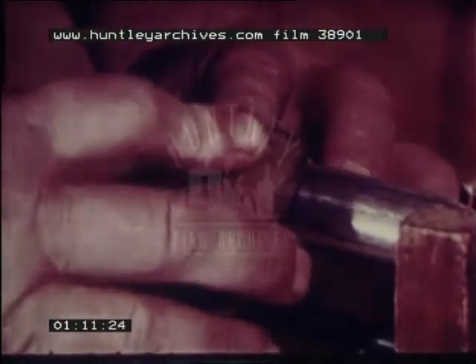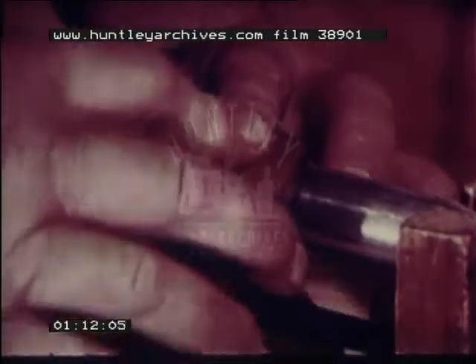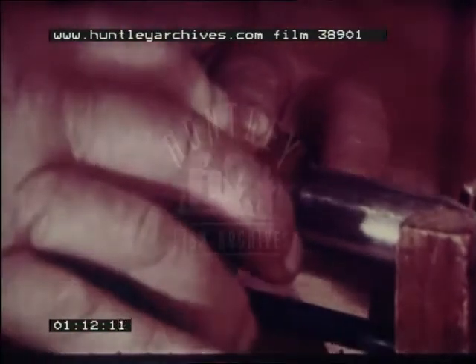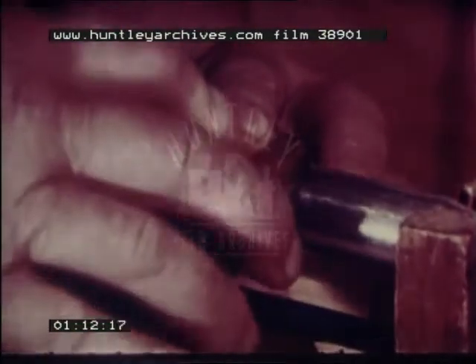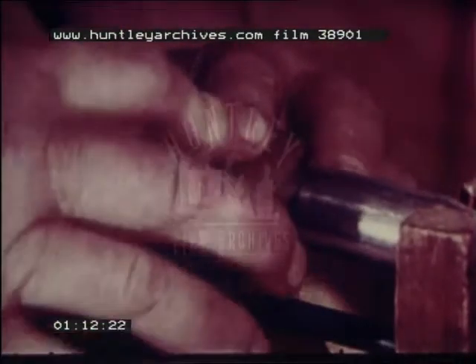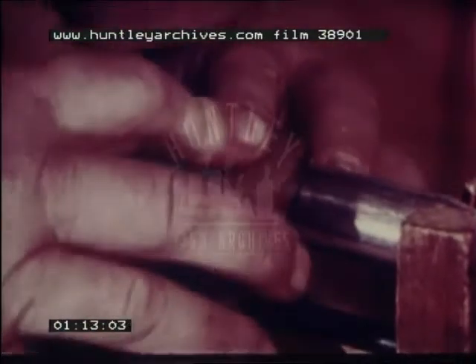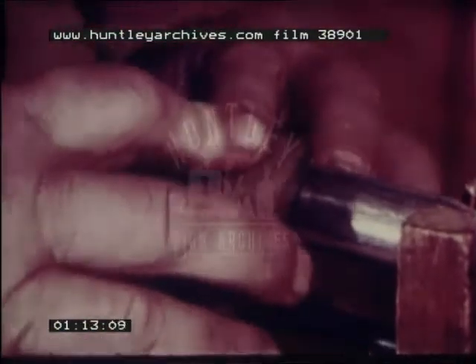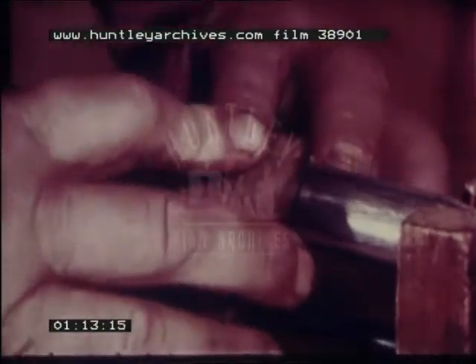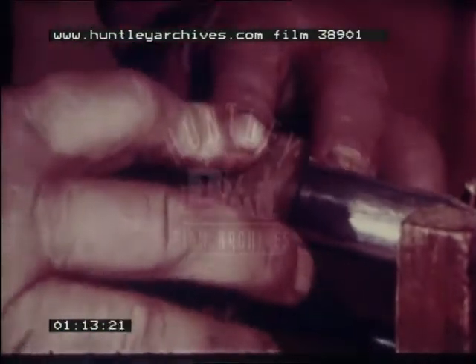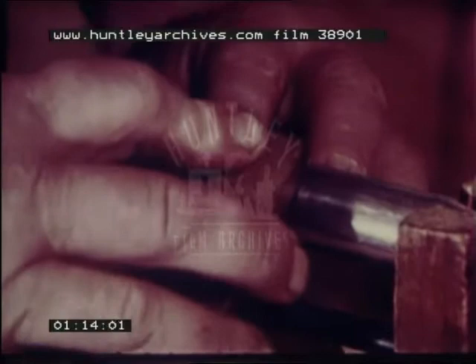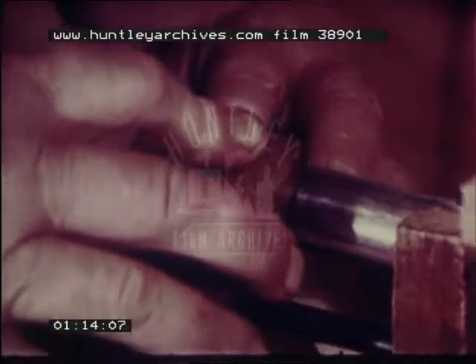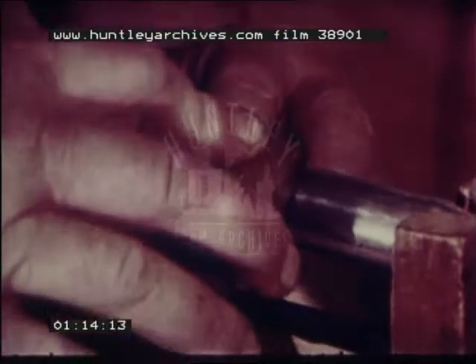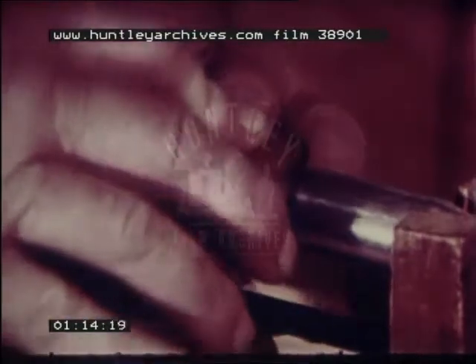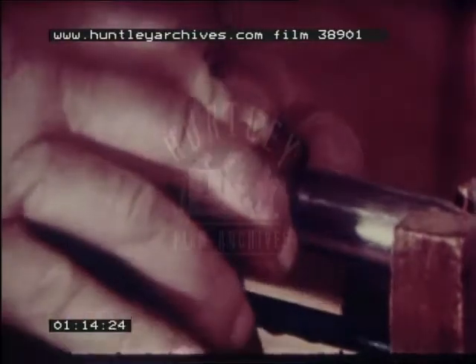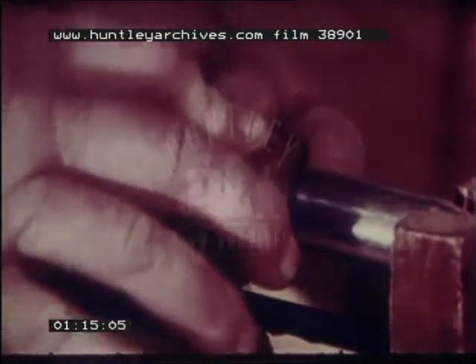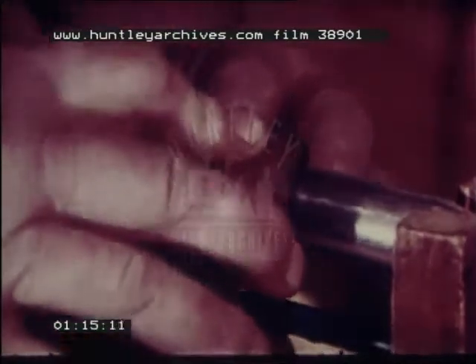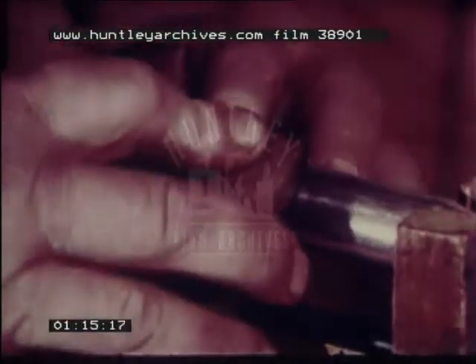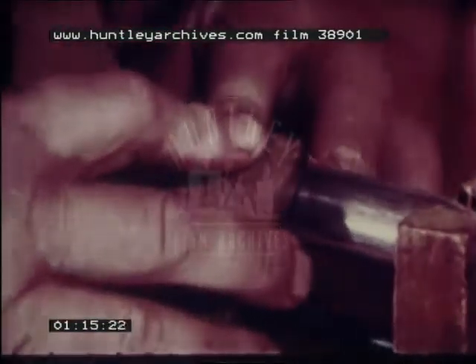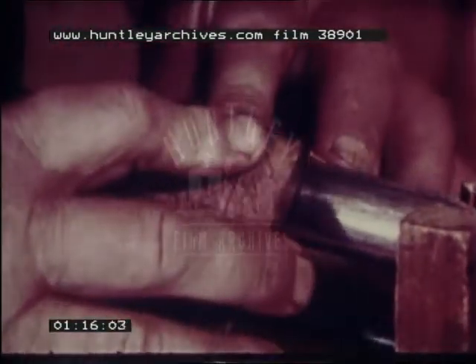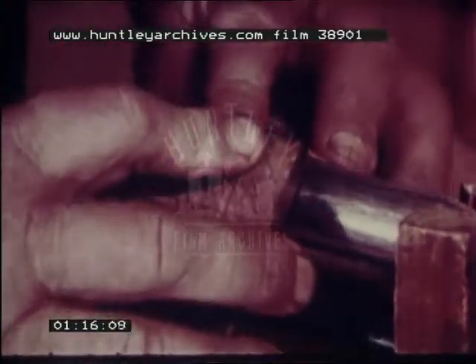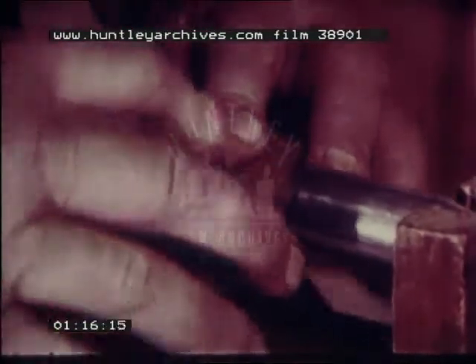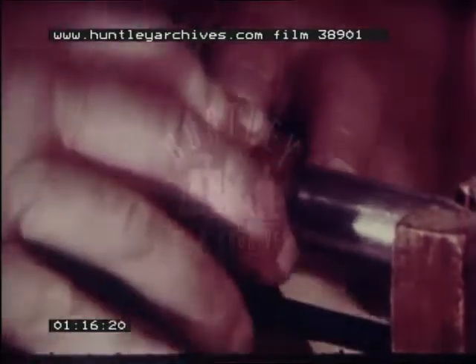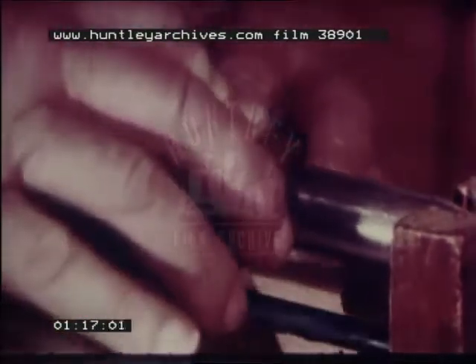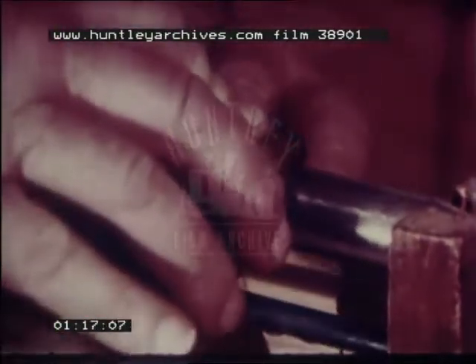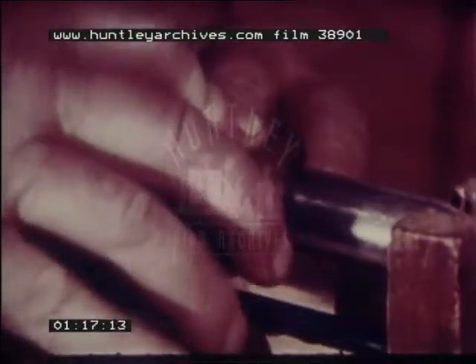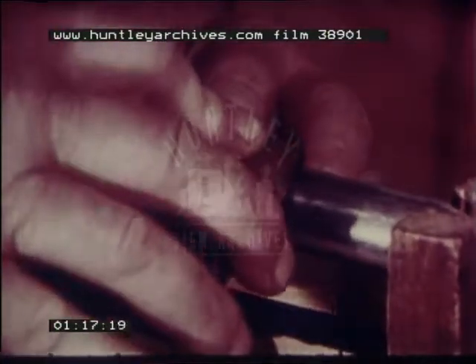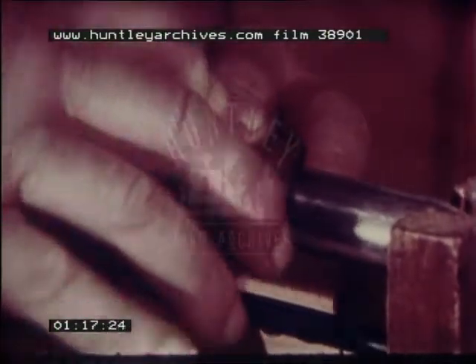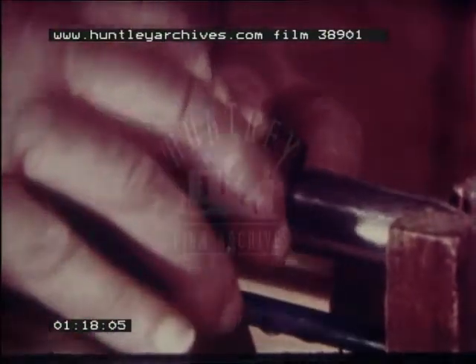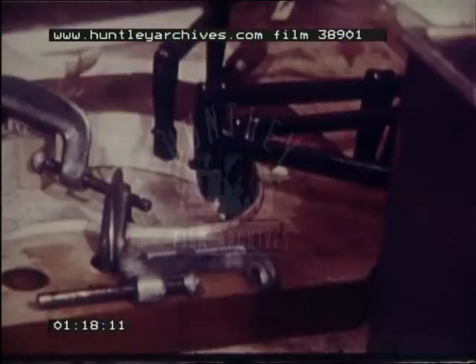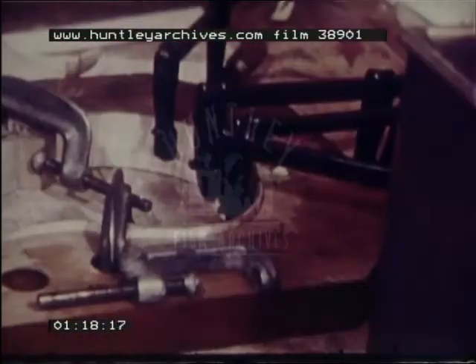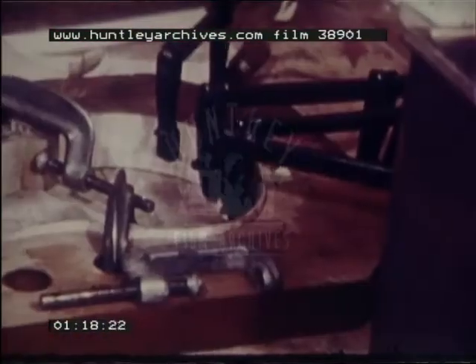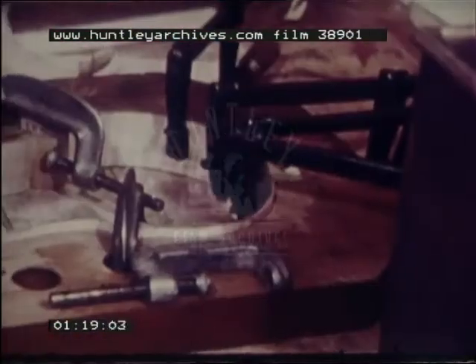Each piece of wood for a violin is gently shaped with the heat of a shielded soldering iron before the violin is assembled.